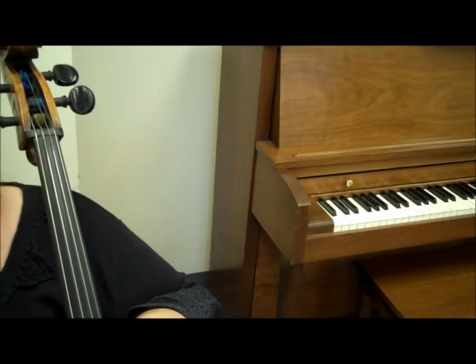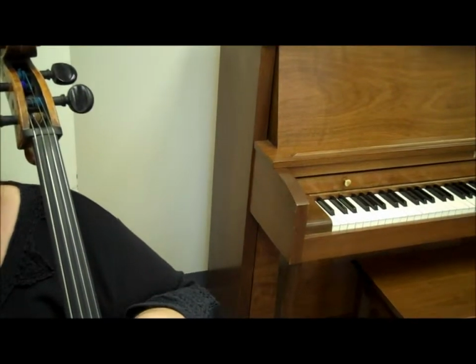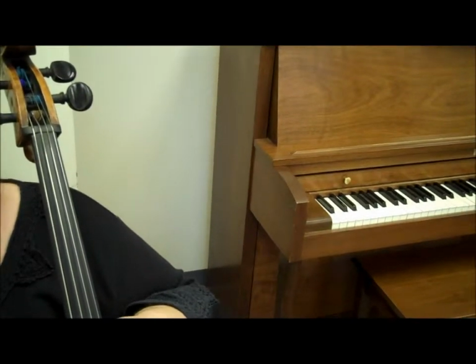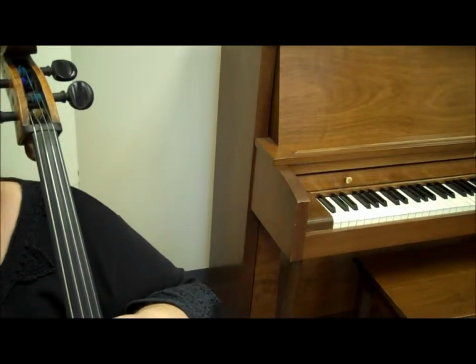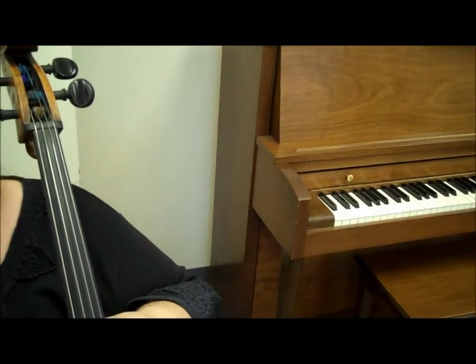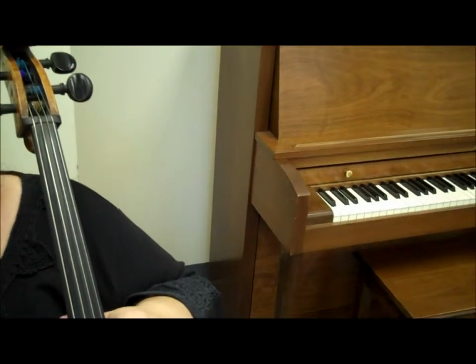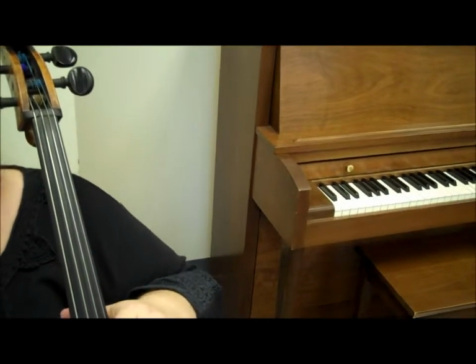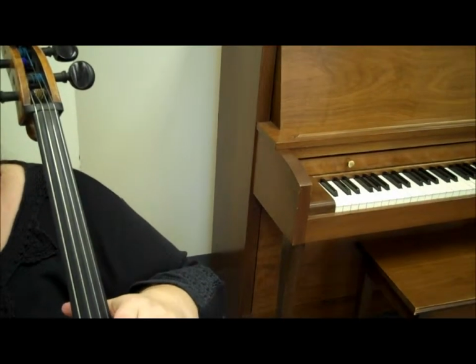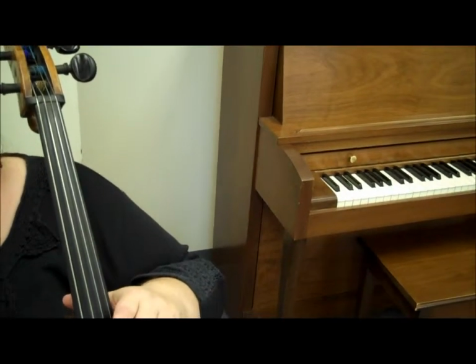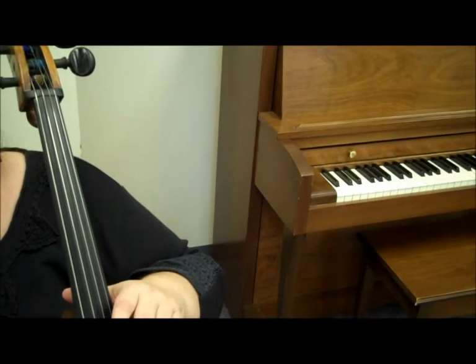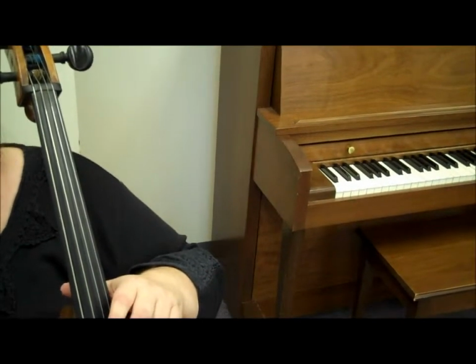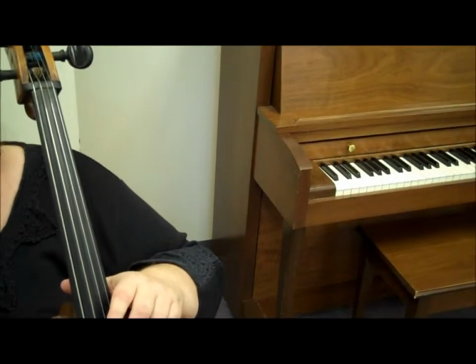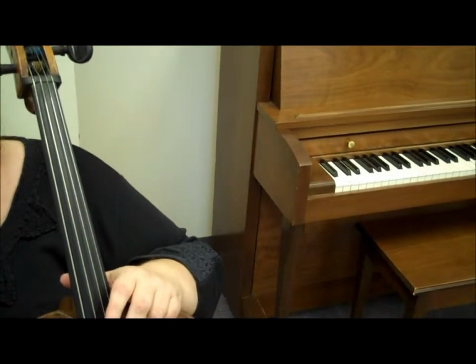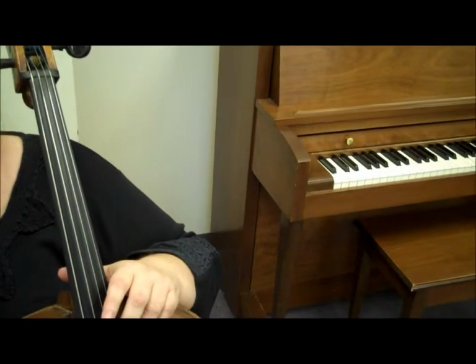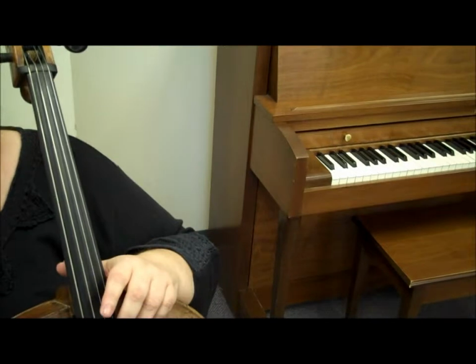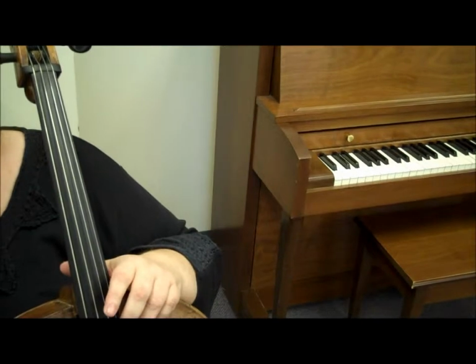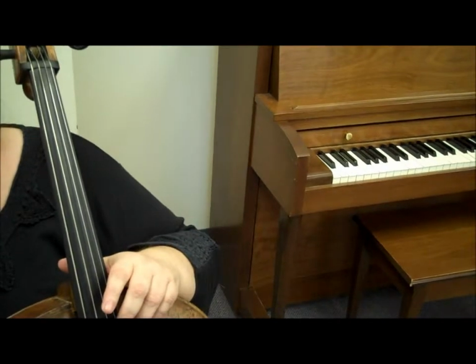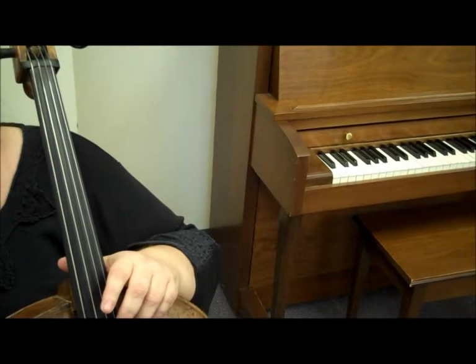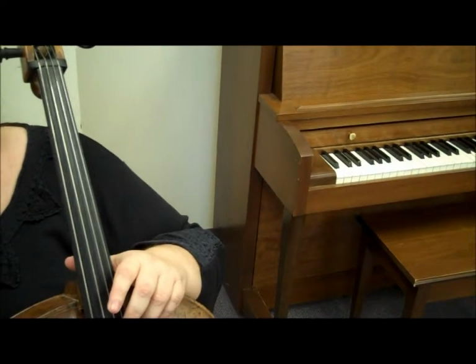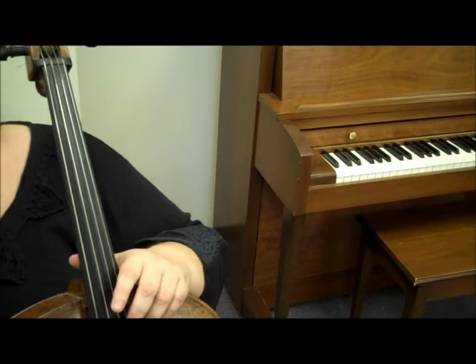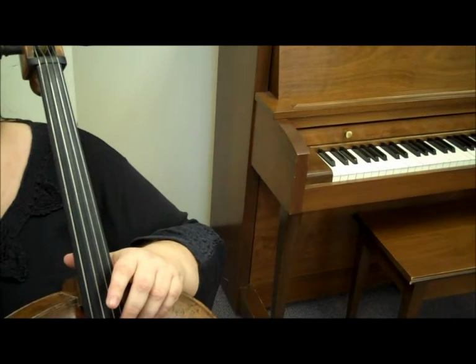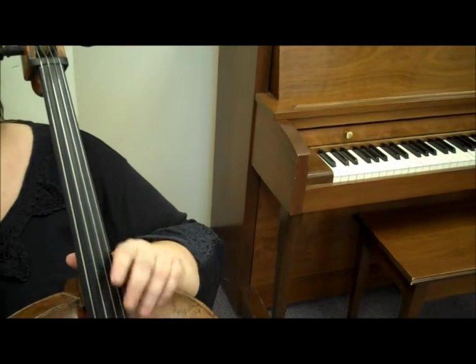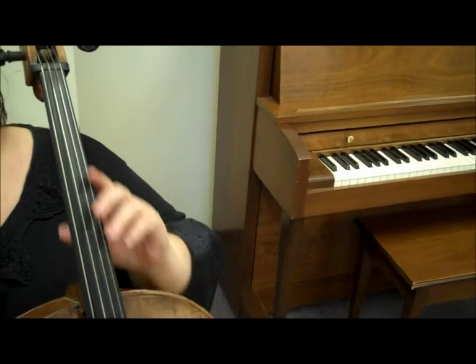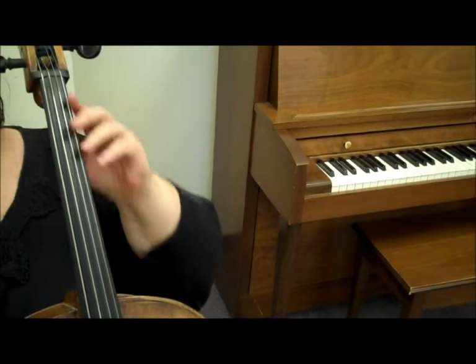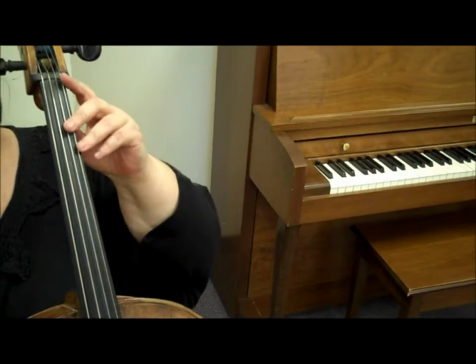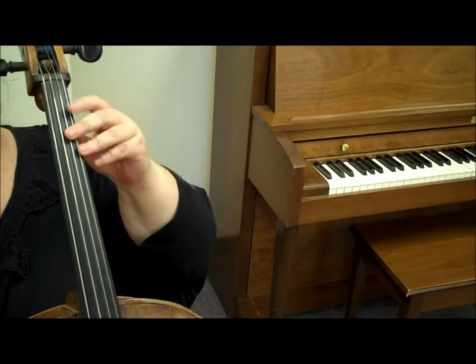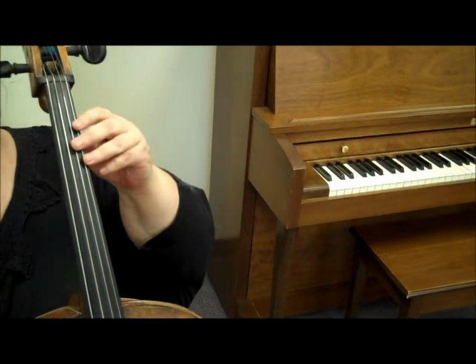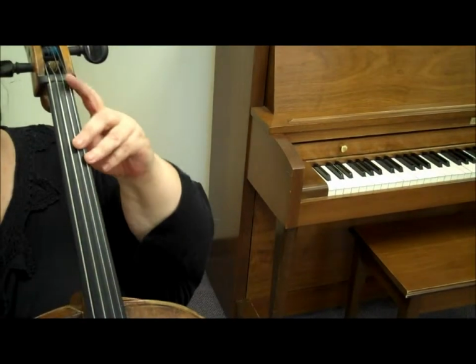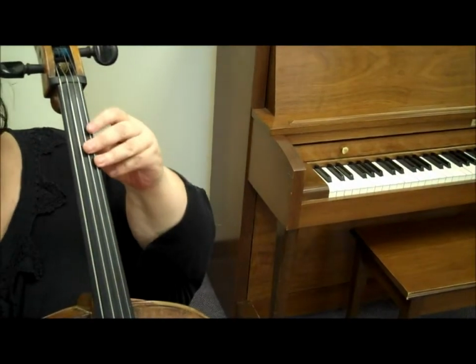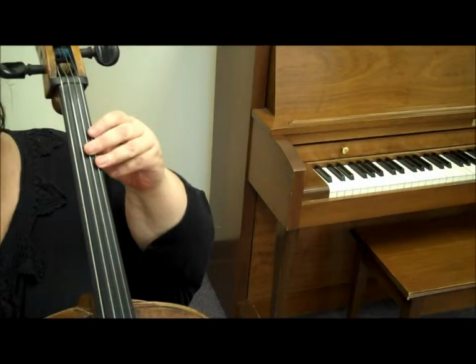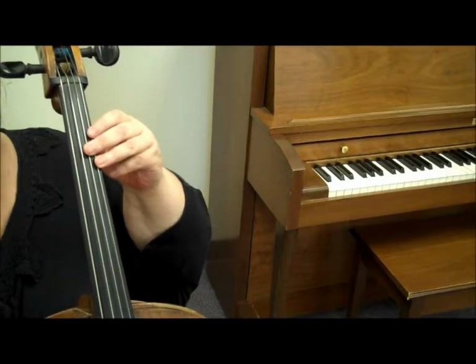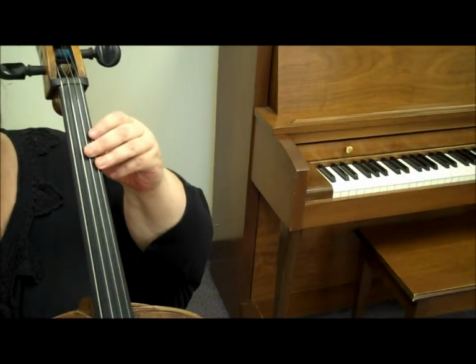Listen to the demonstration of Mournful, sliding 1st finger to where 4th finger usually rests. This is 3rd position.